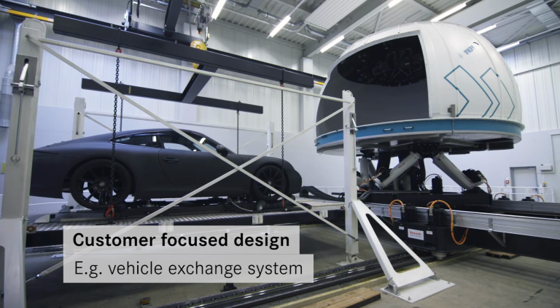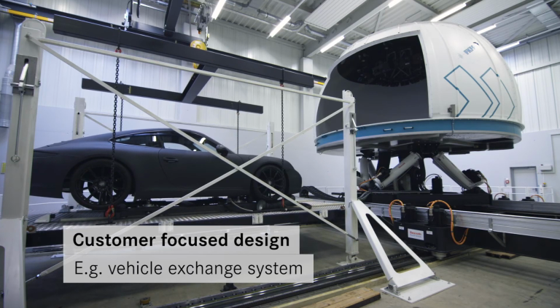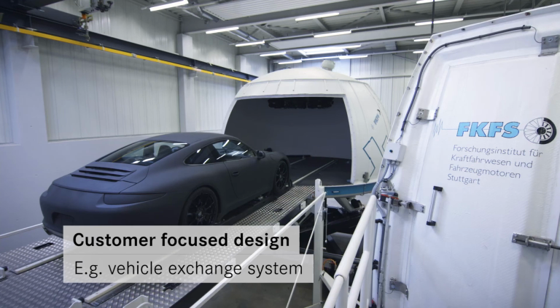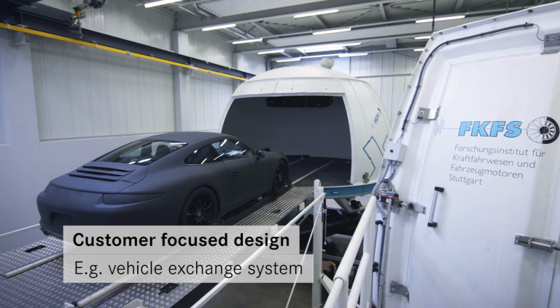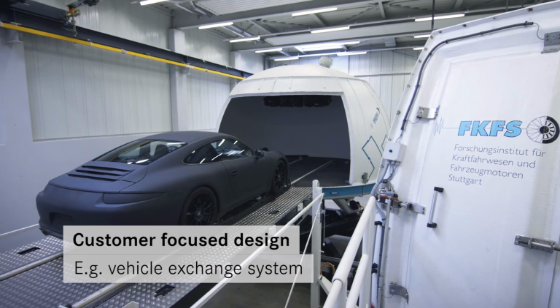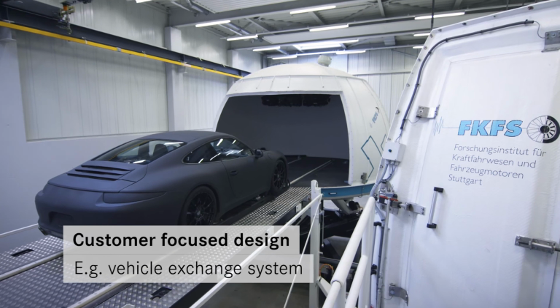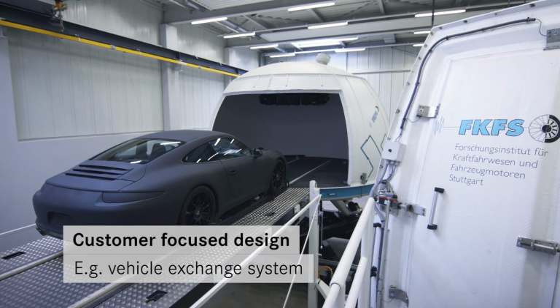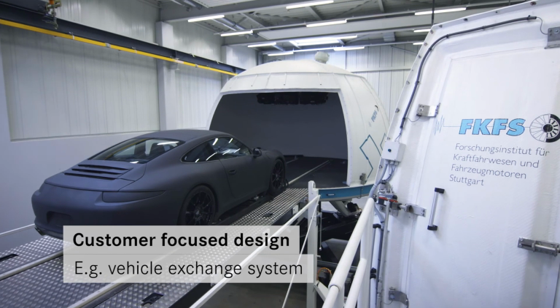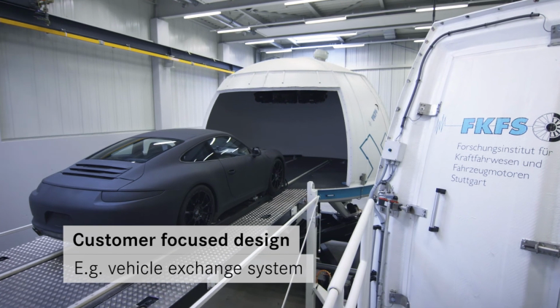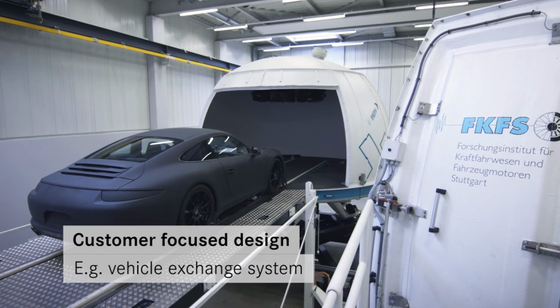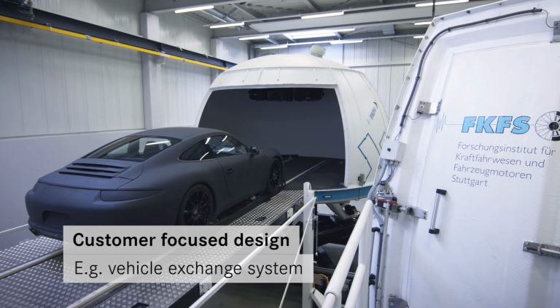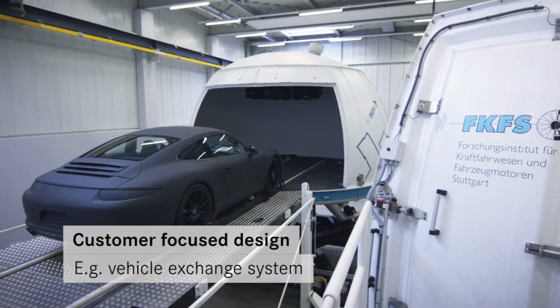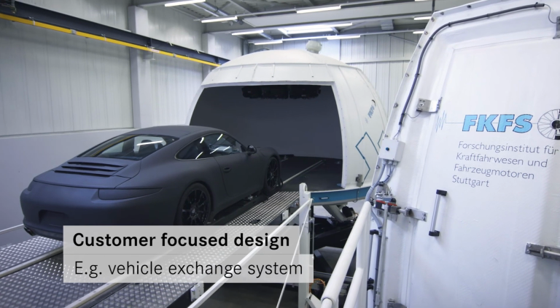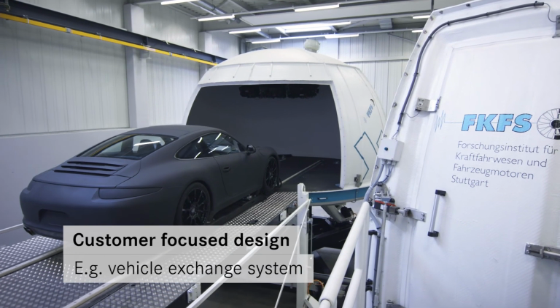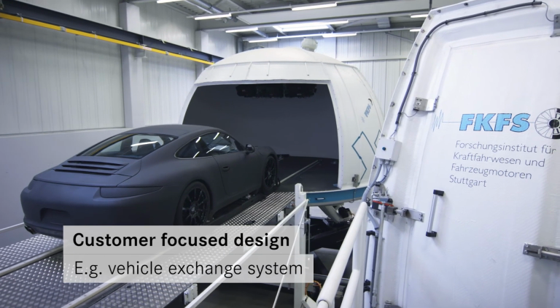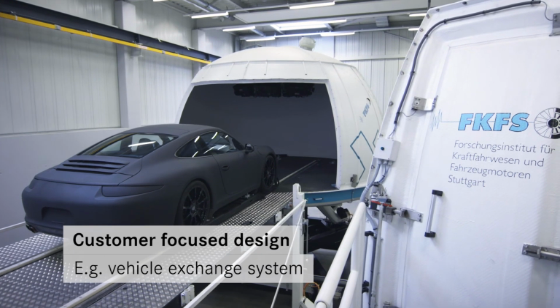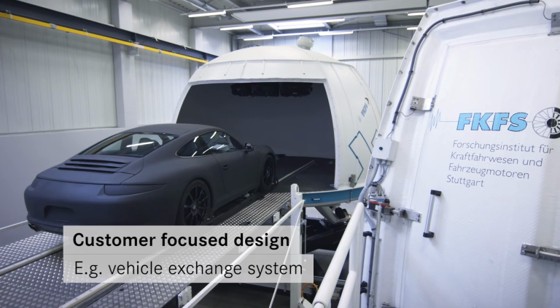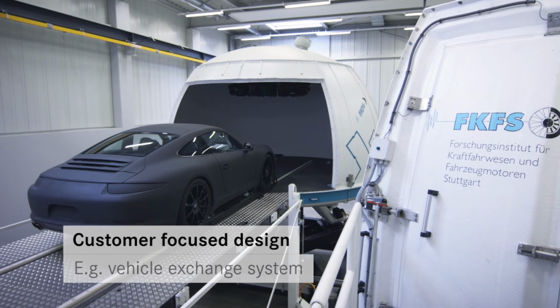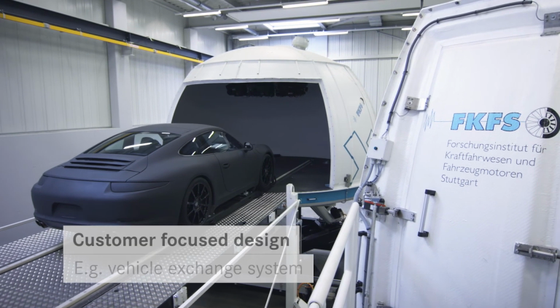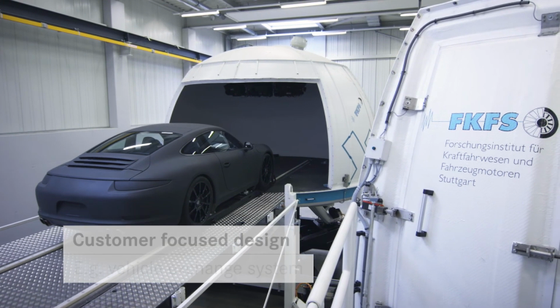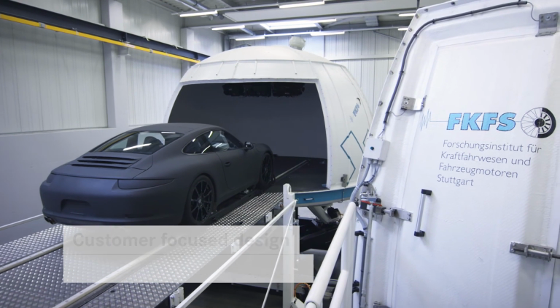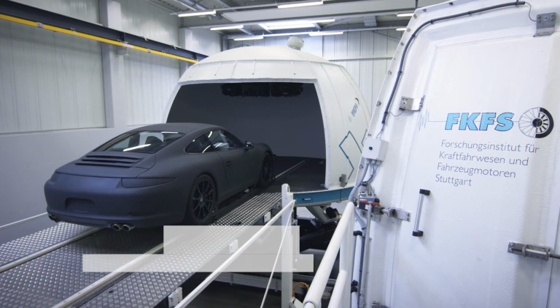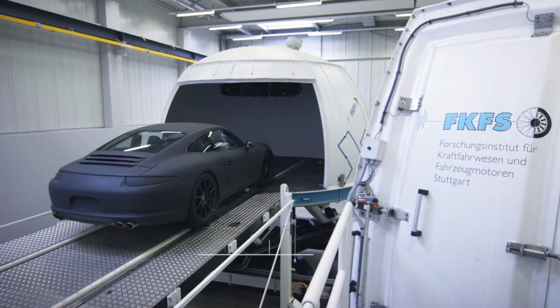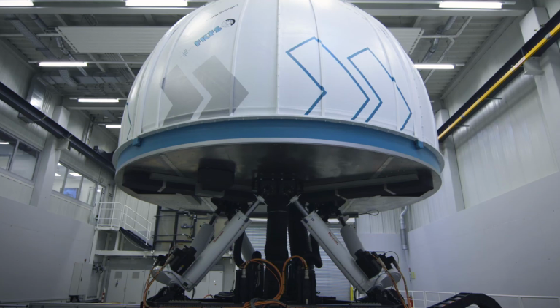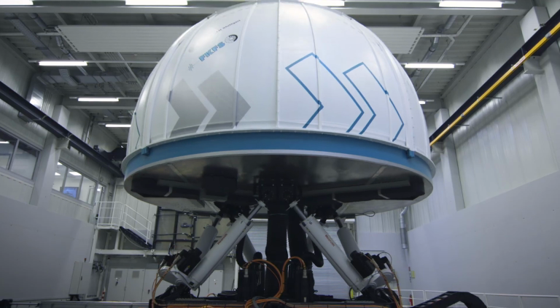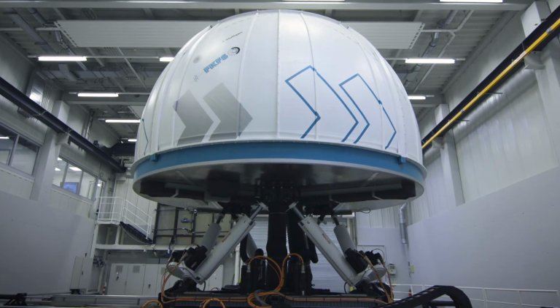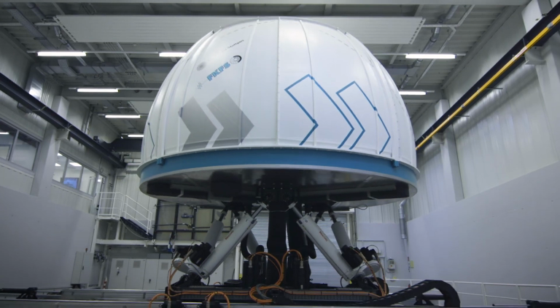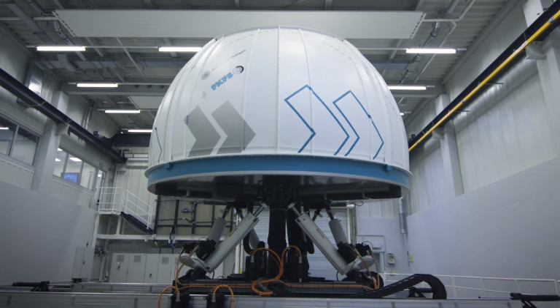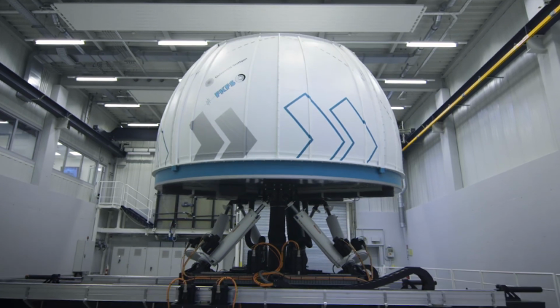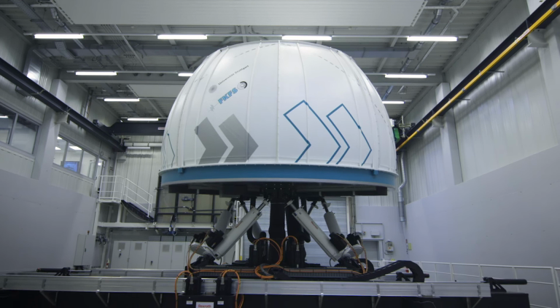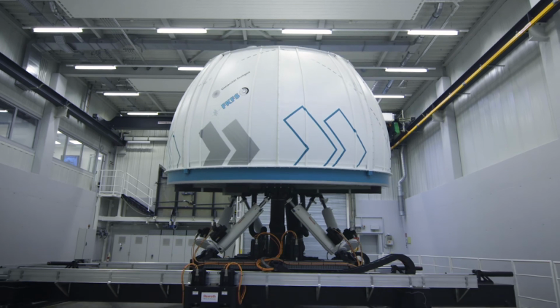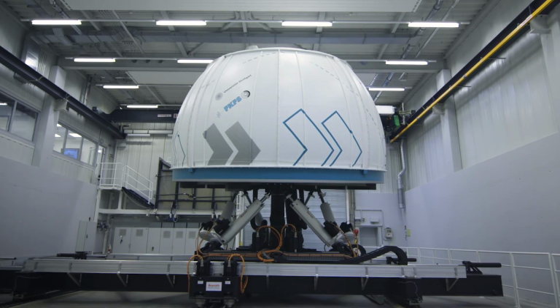The Stuttgart Driving Simulator. Interactive test drives close to reality.